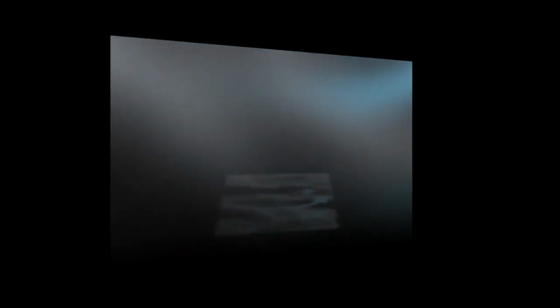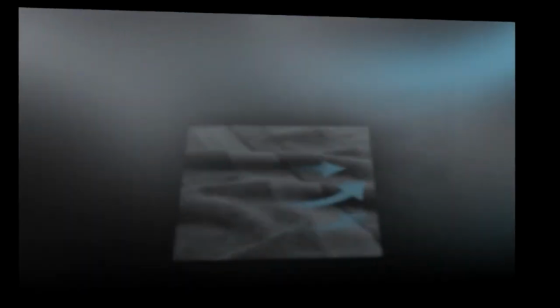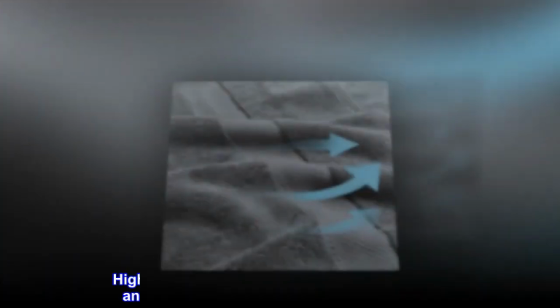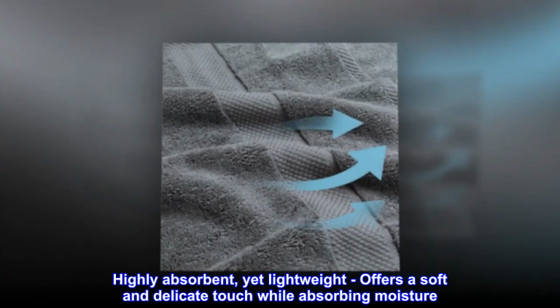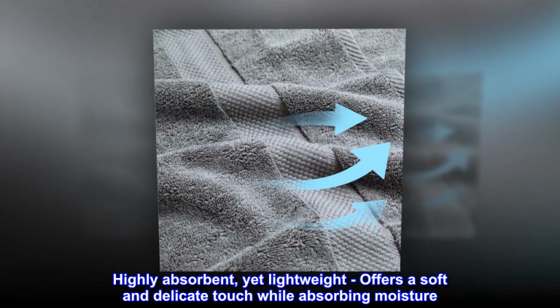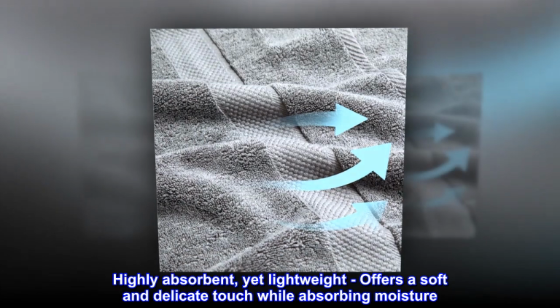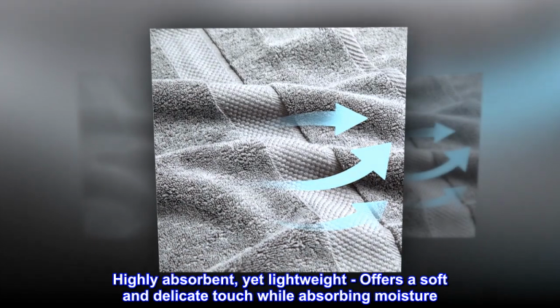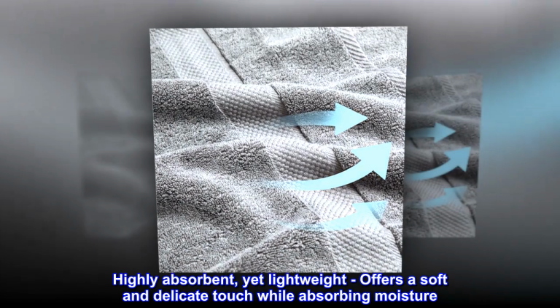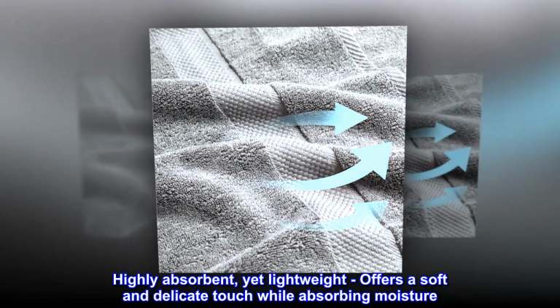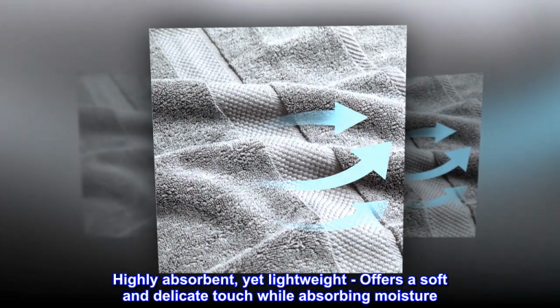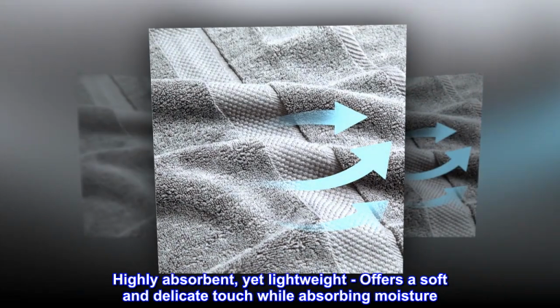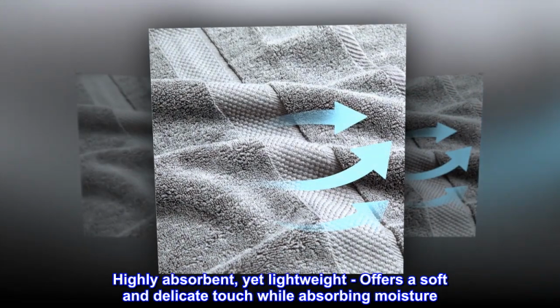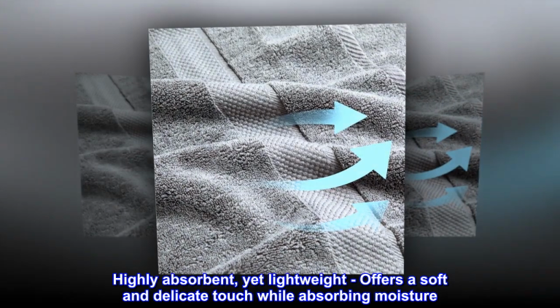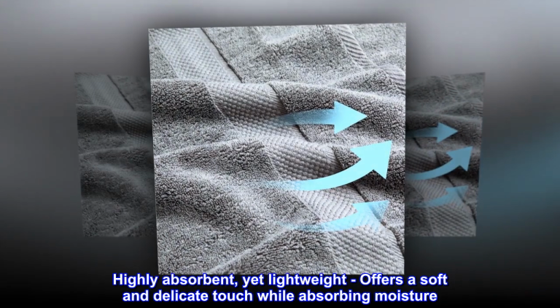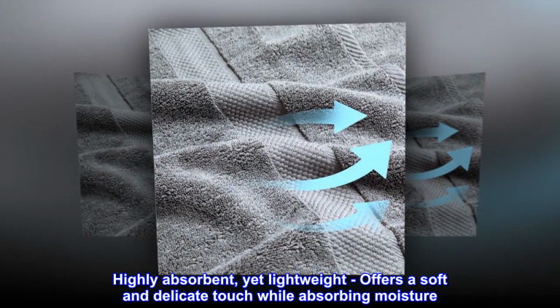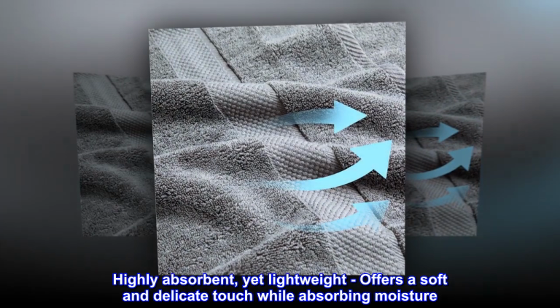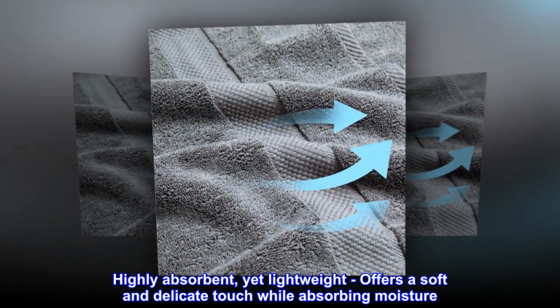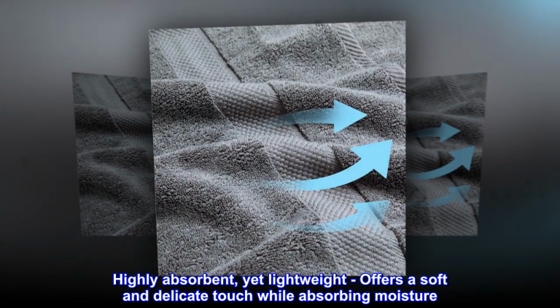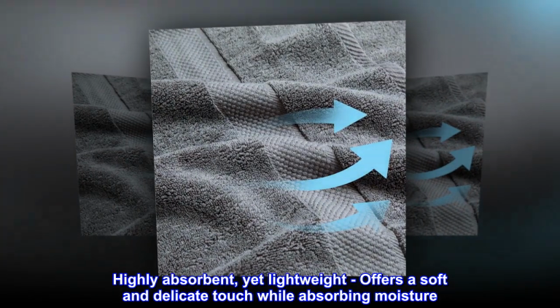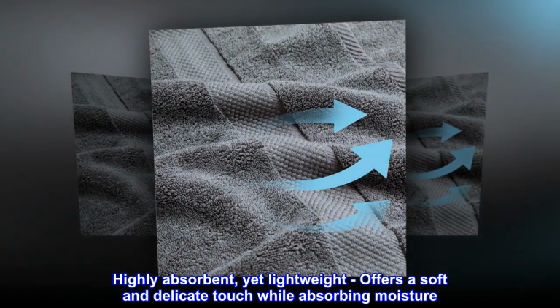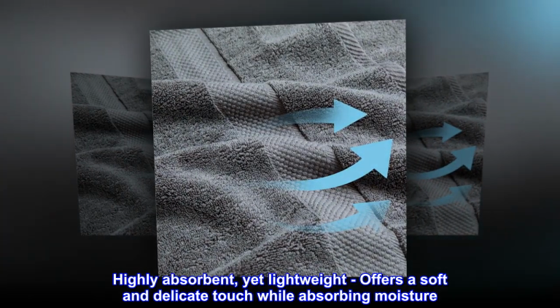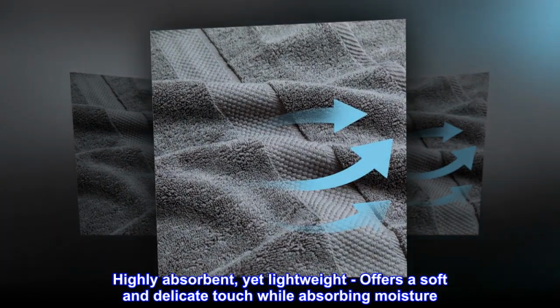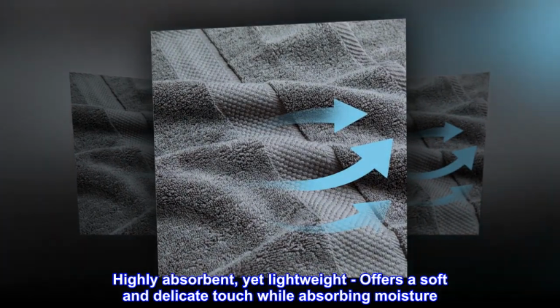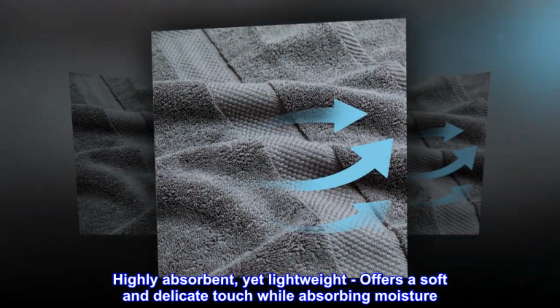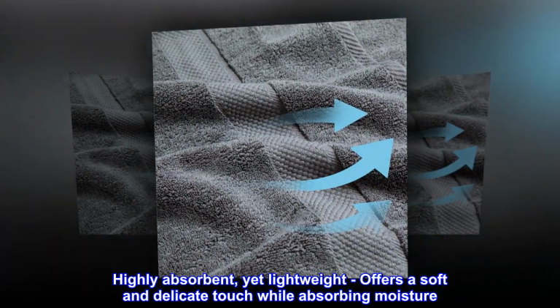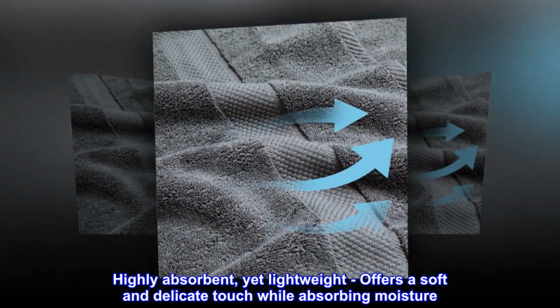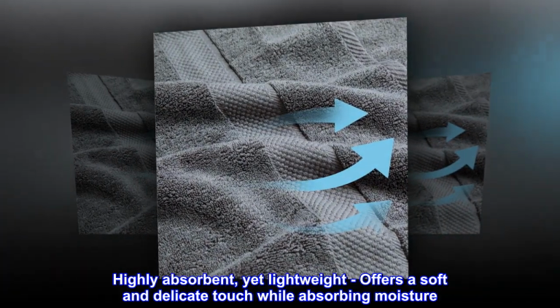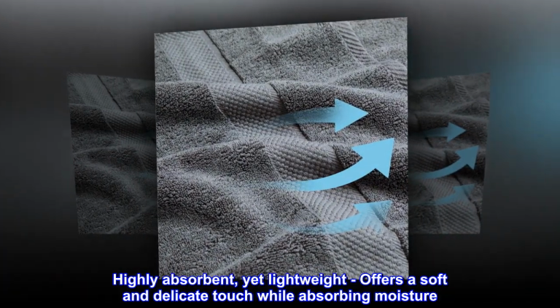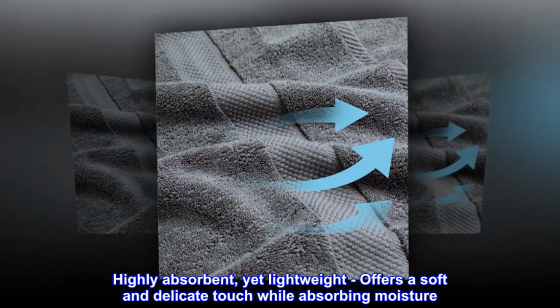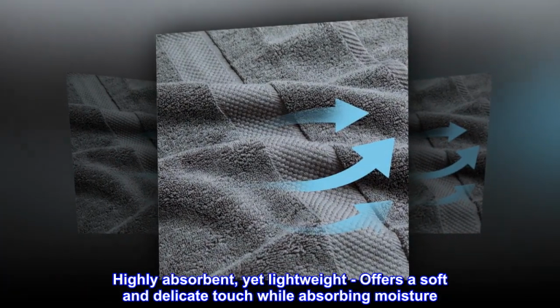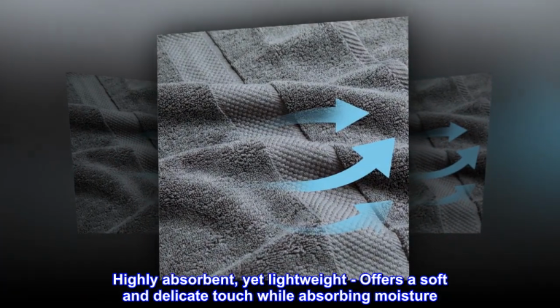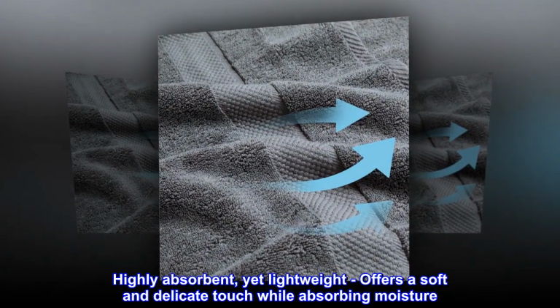Highly absorbent yet lightweight, it offers a soft and delicate touch while absorbing moisture.